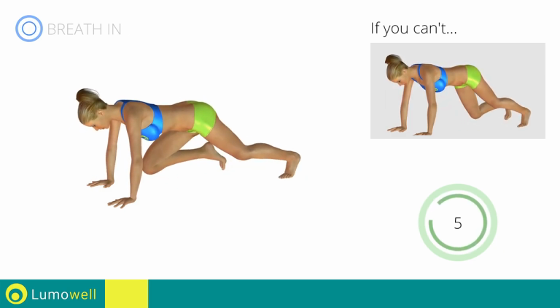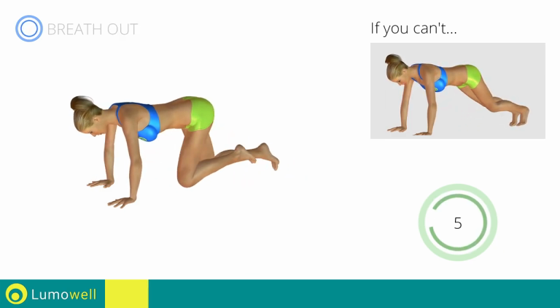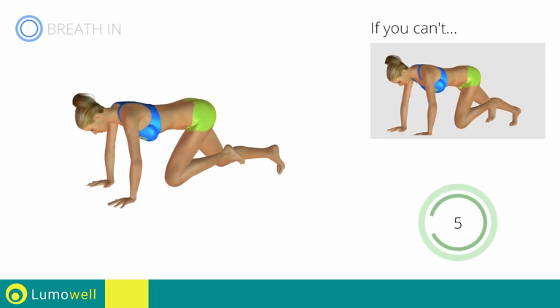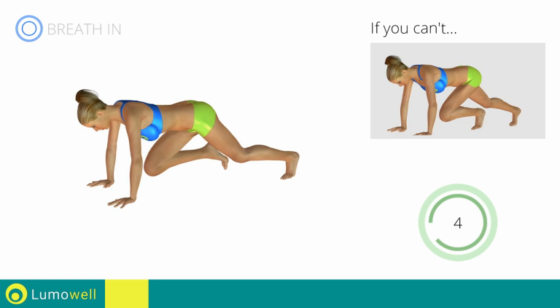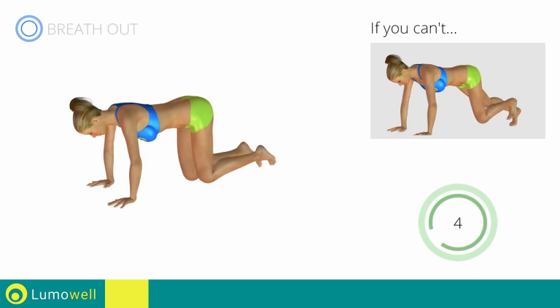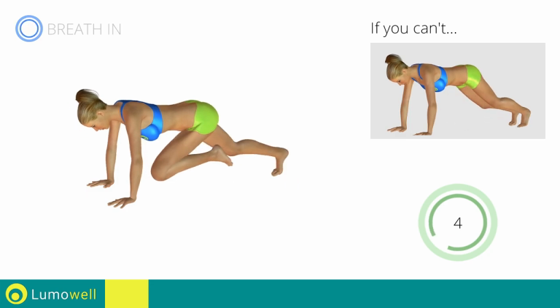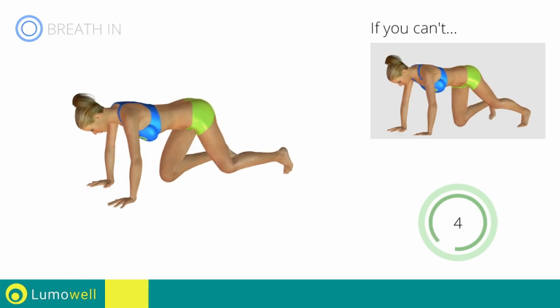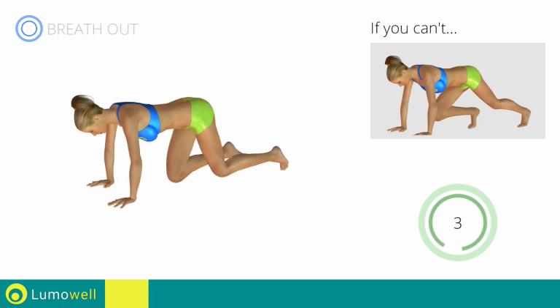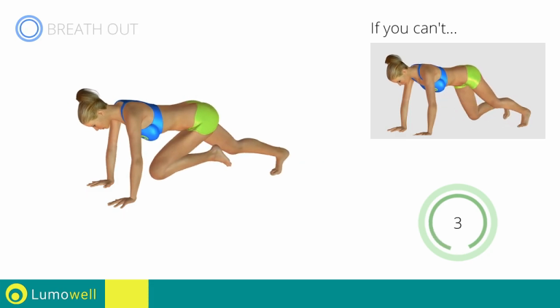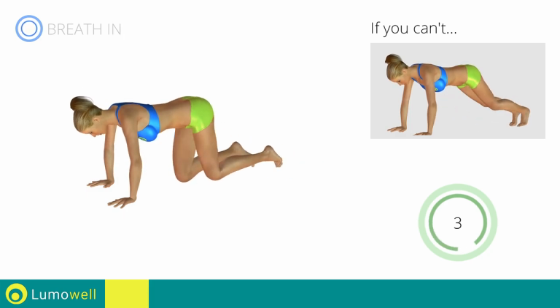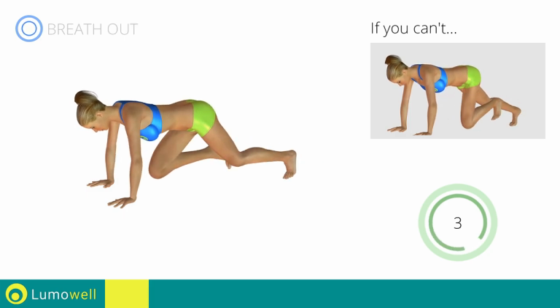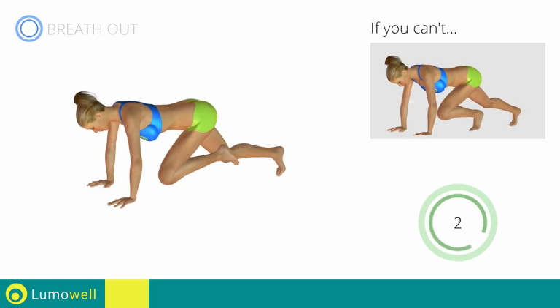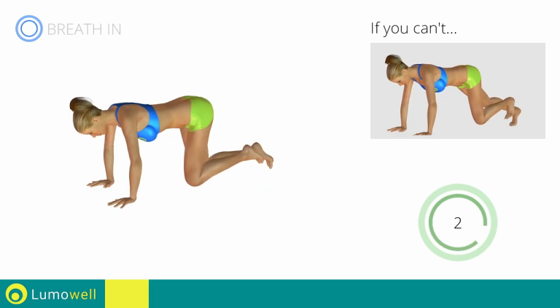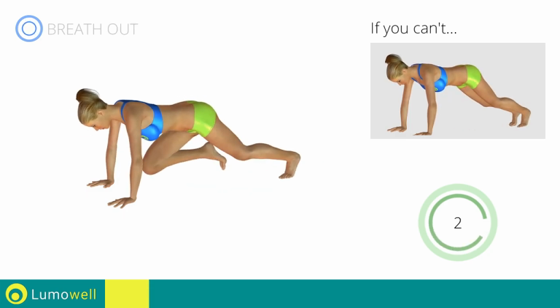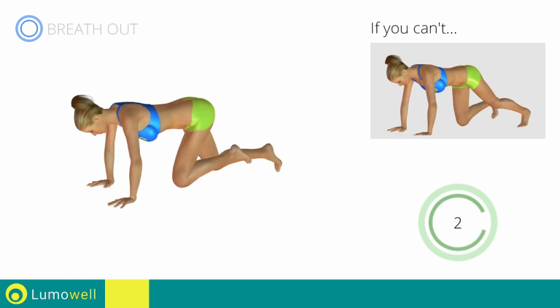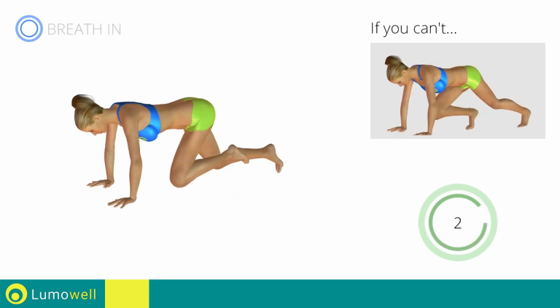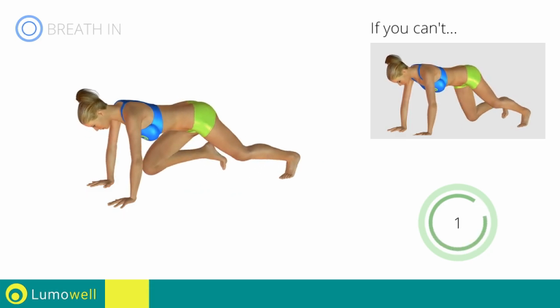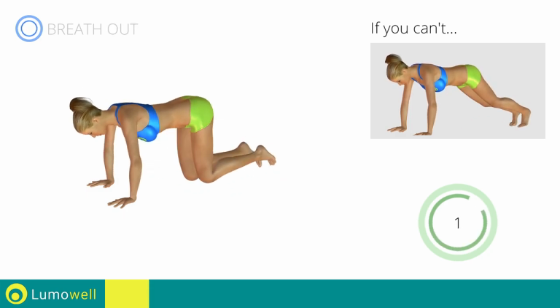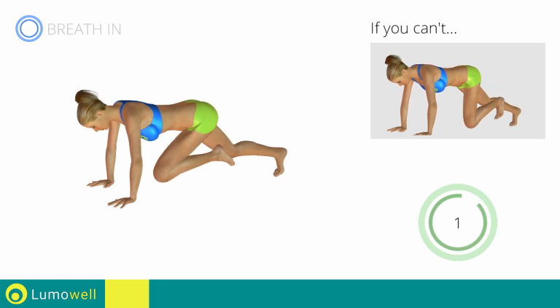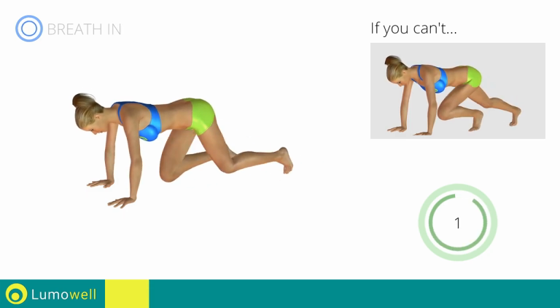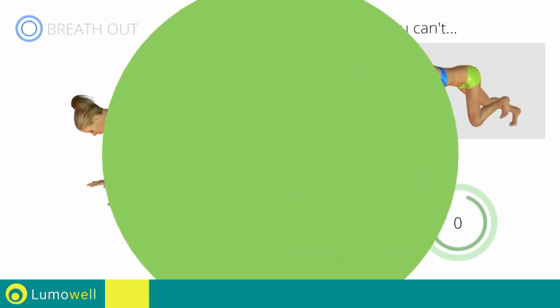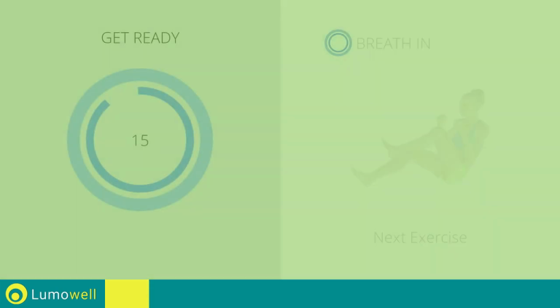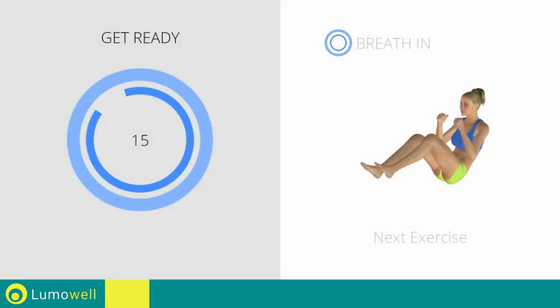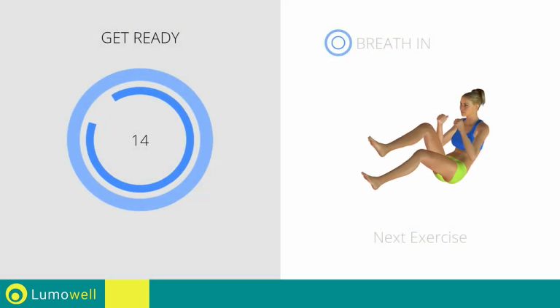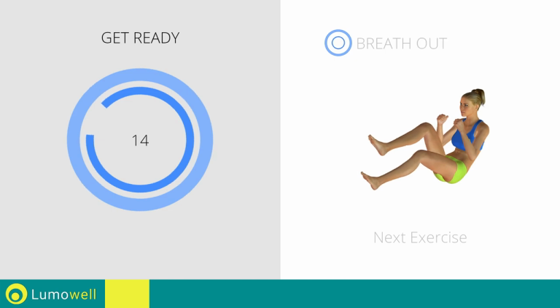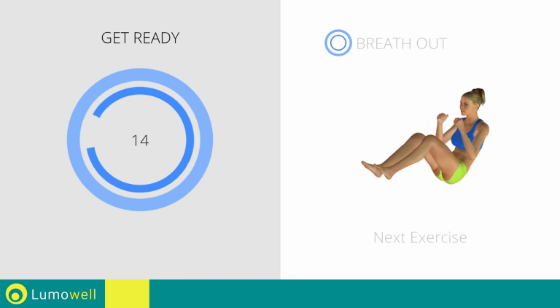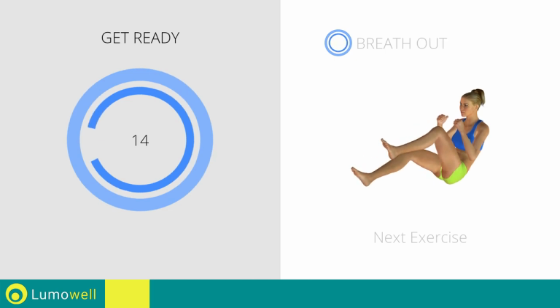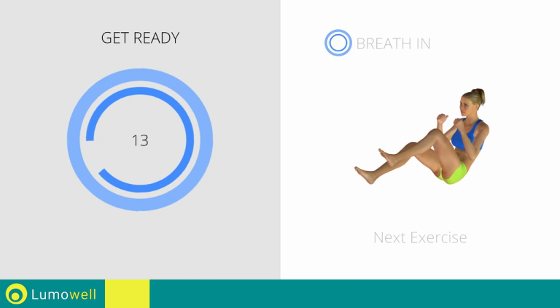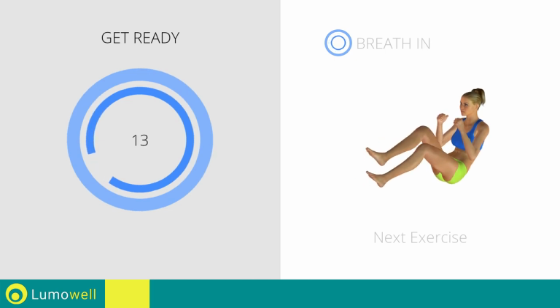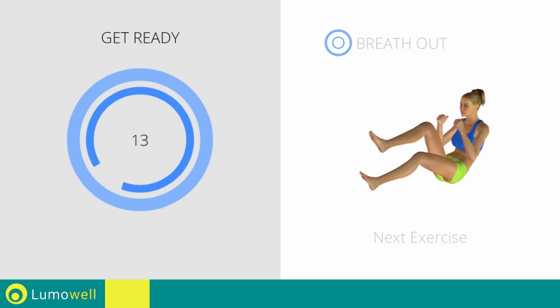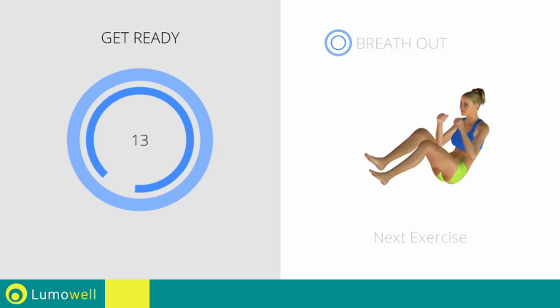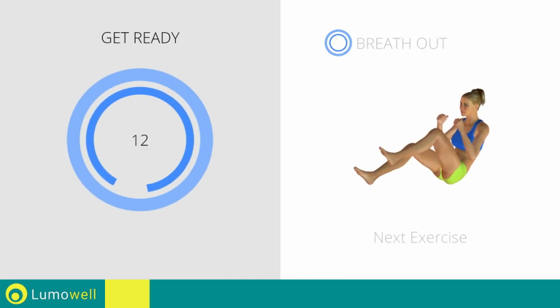Do not bend or curve your neck while running. Next exercise: bicycle.